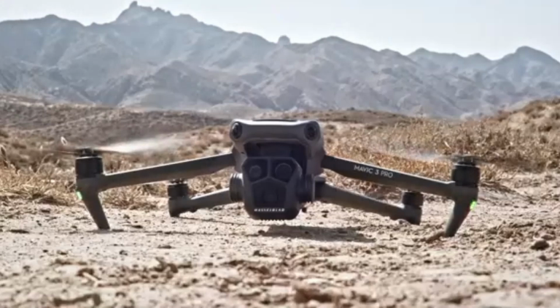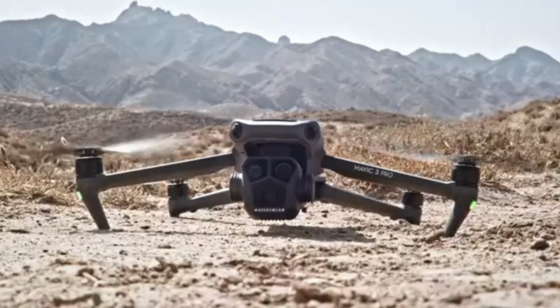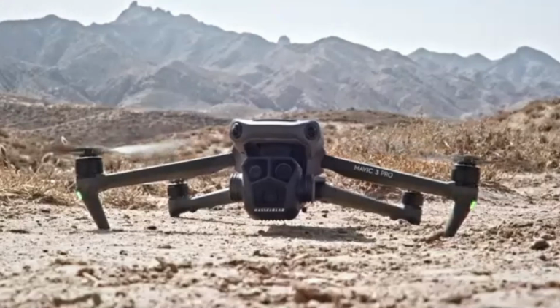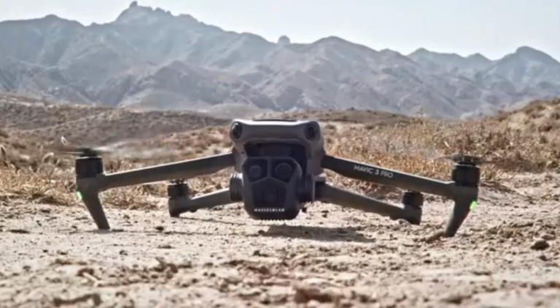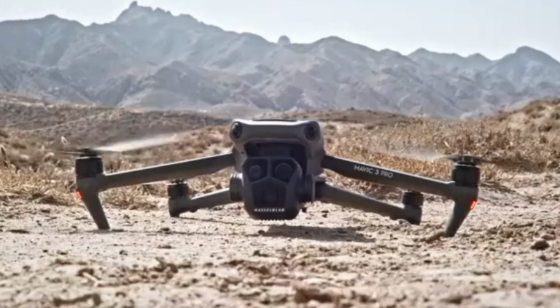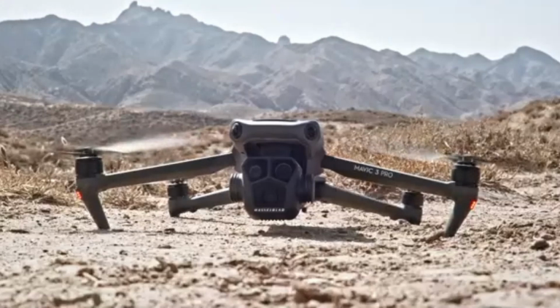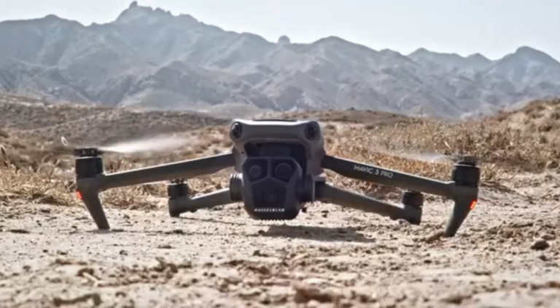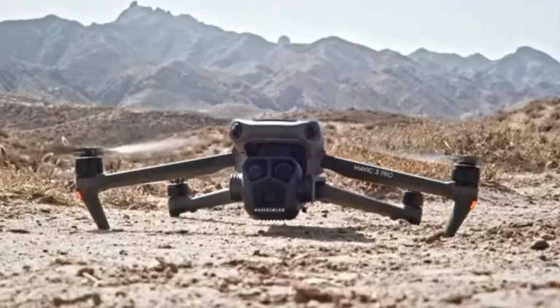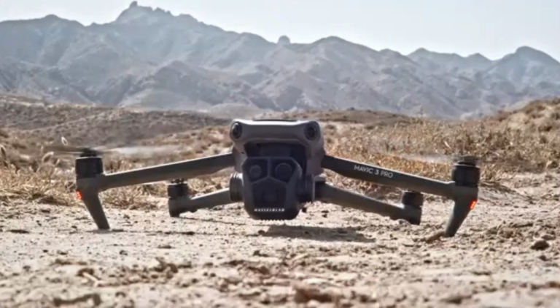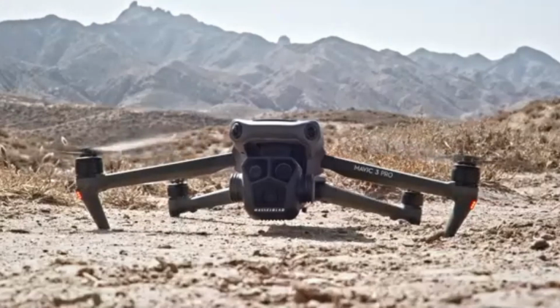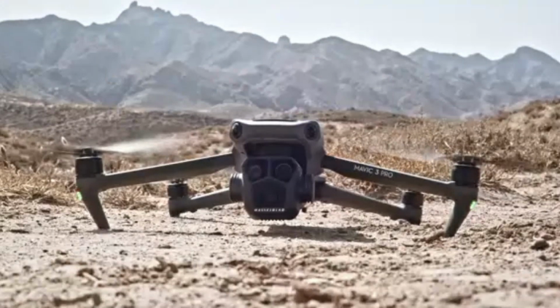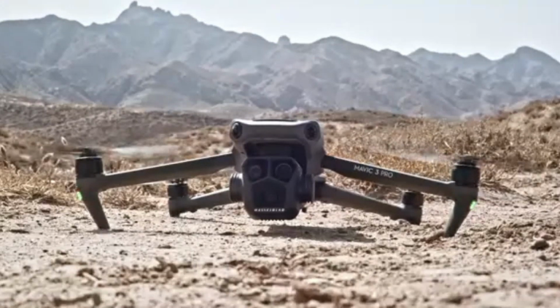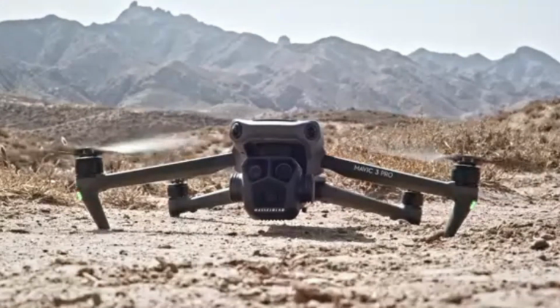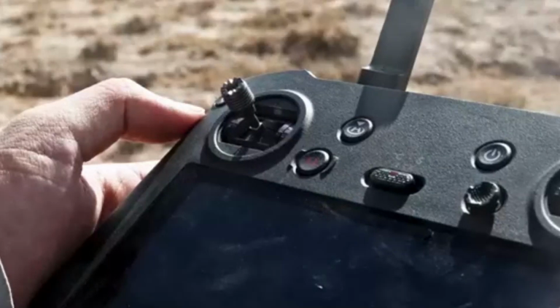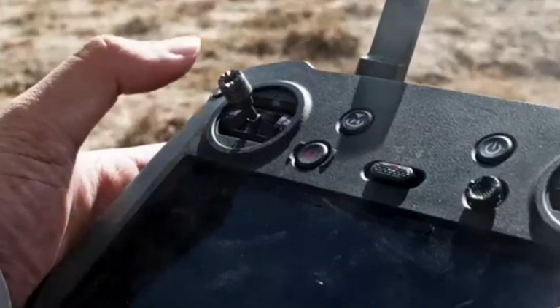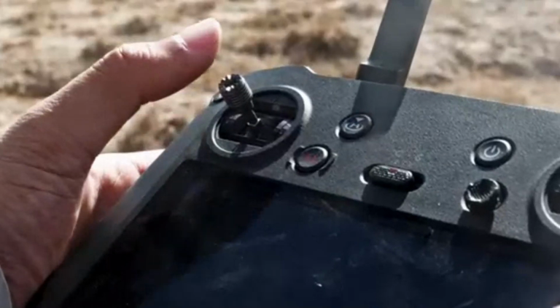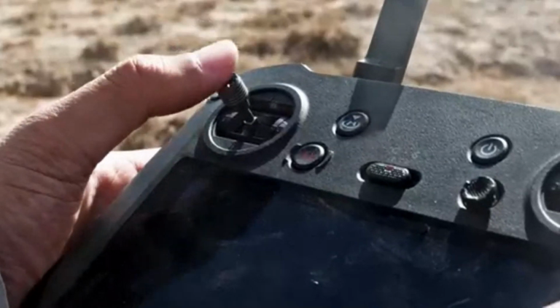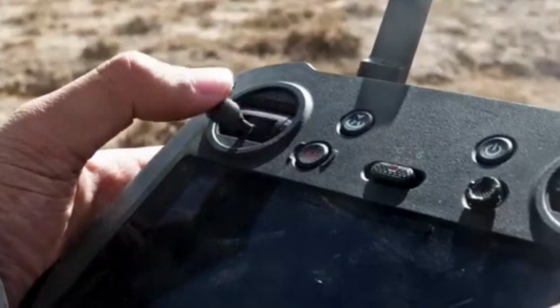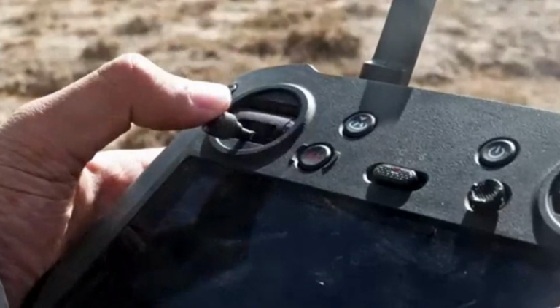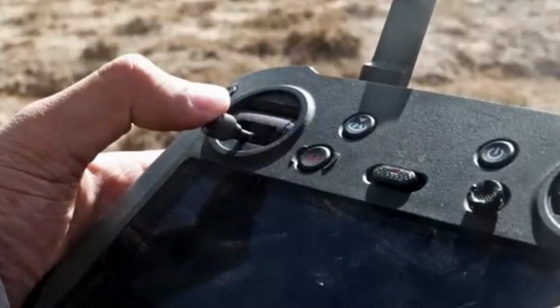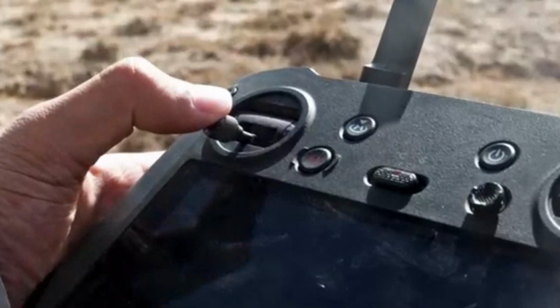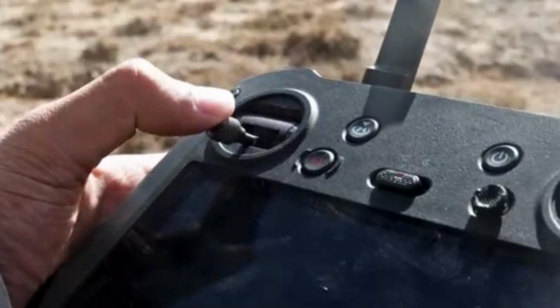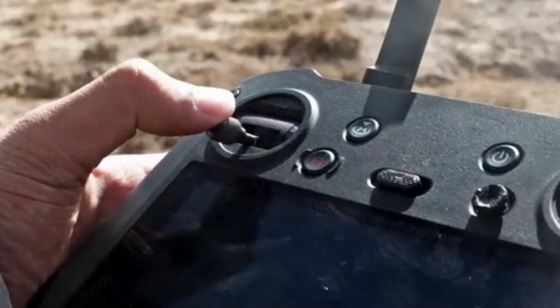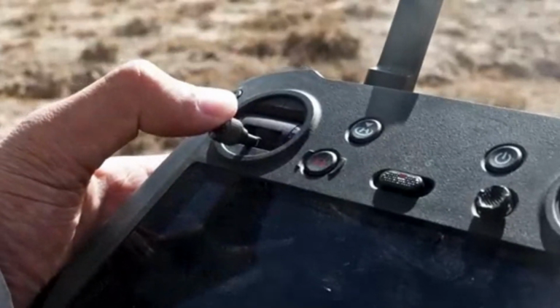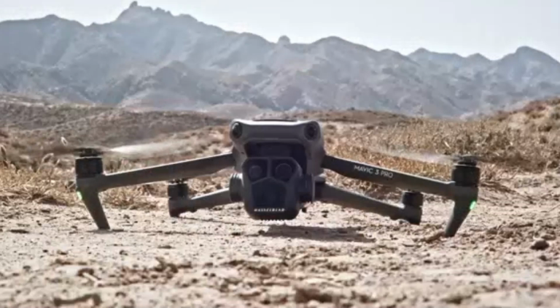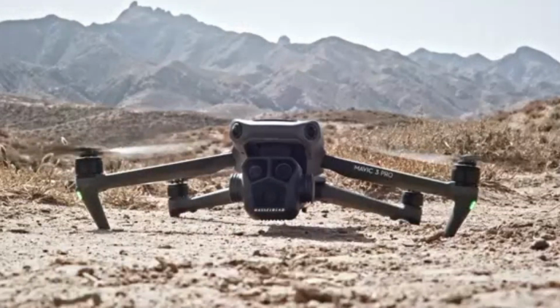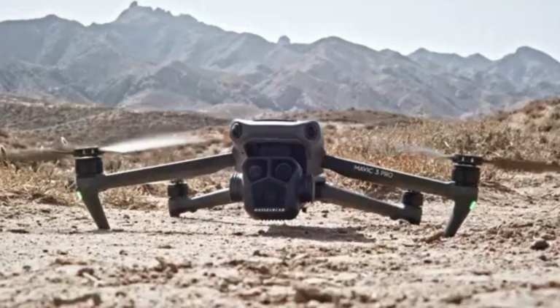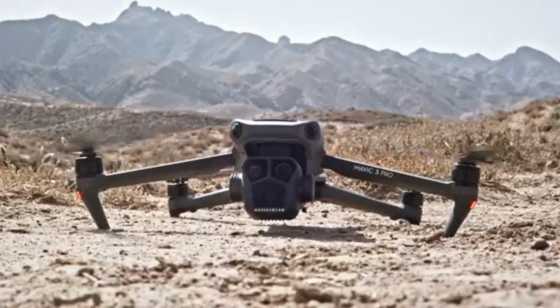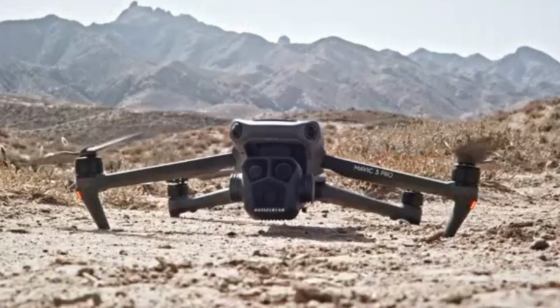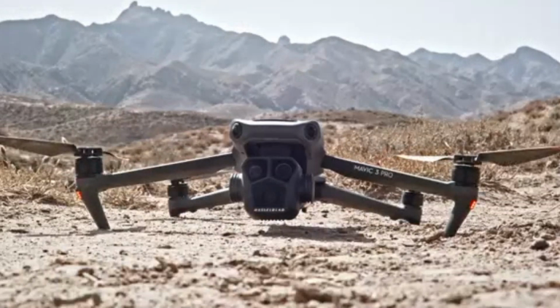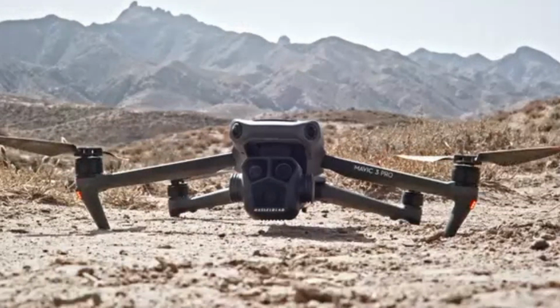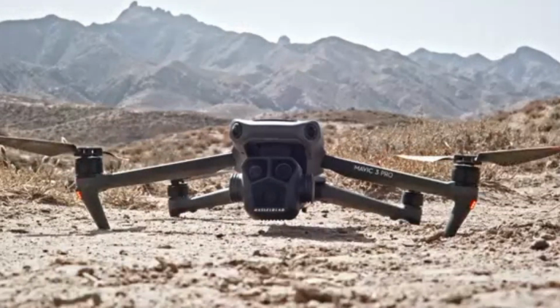The drone also supports manual flight controls with enhanced stick responsiveness, making it more appealing to both beginners and experienced pilots.